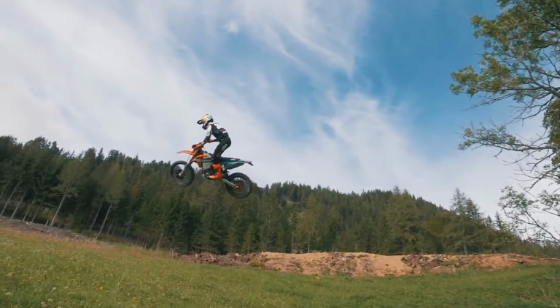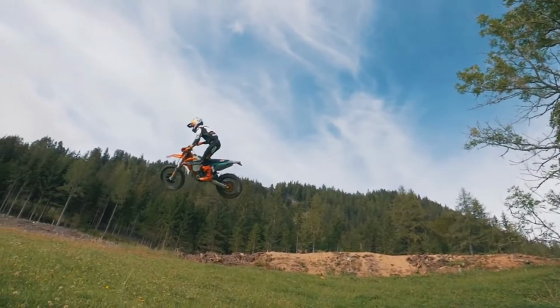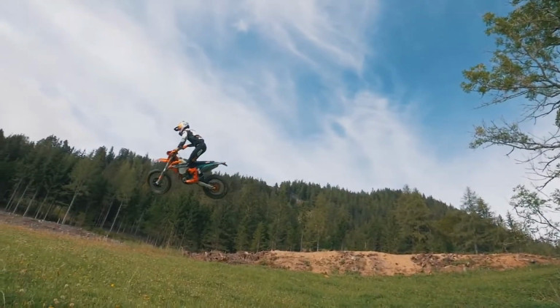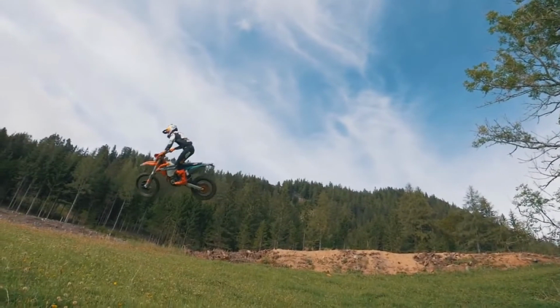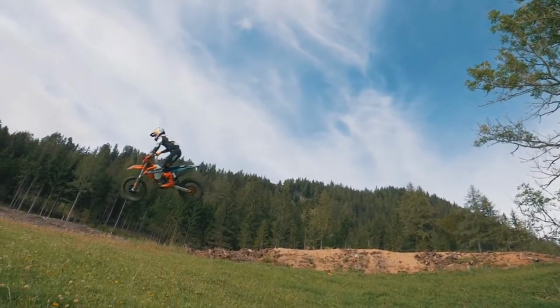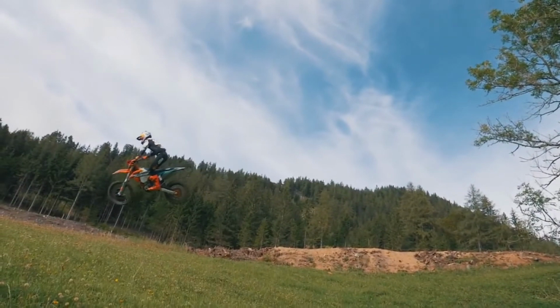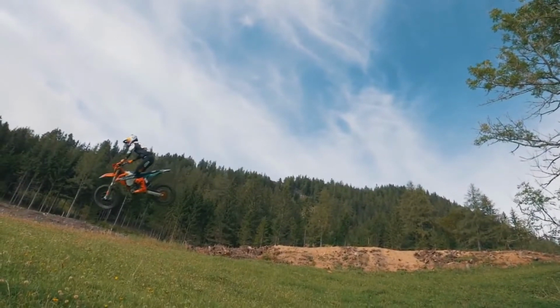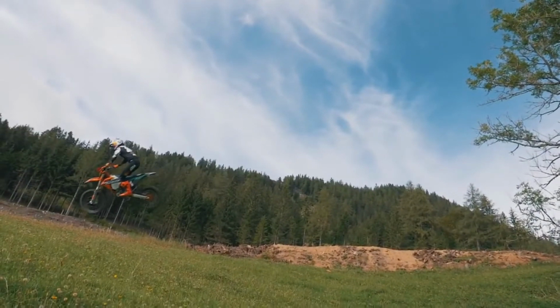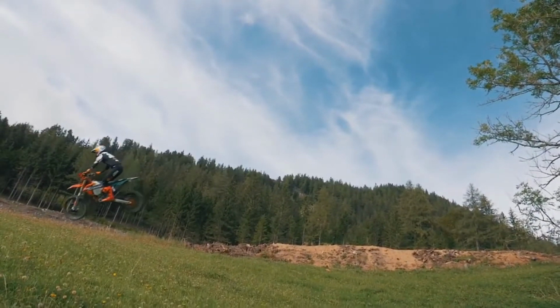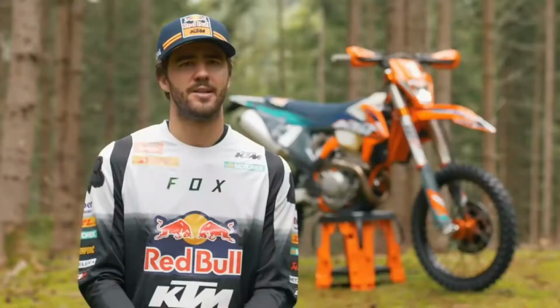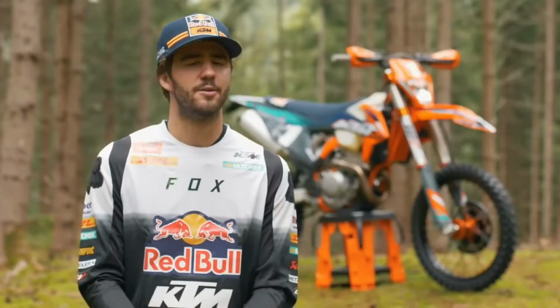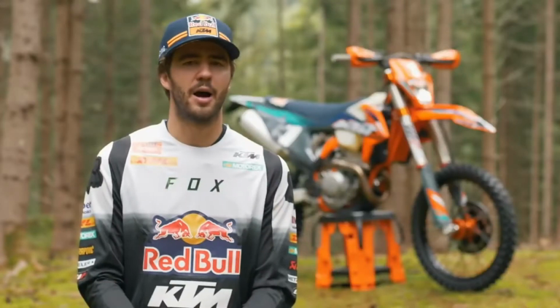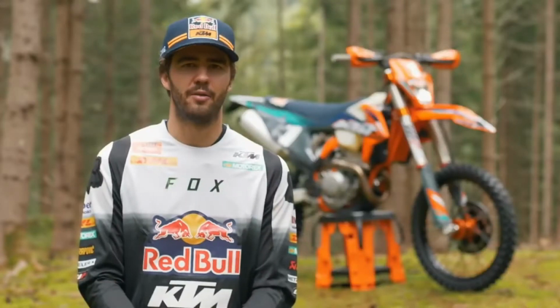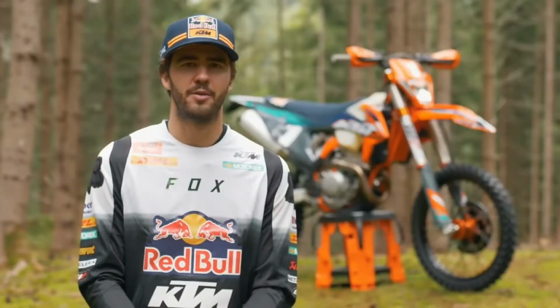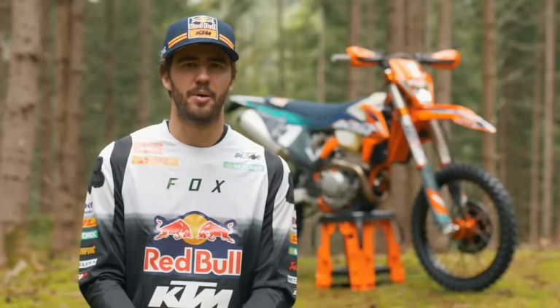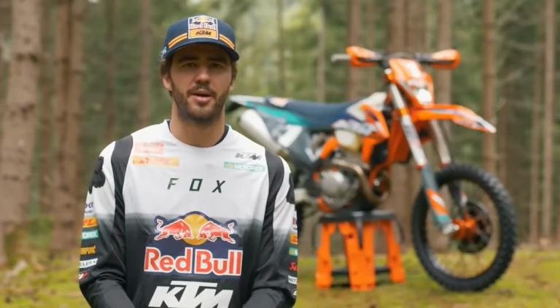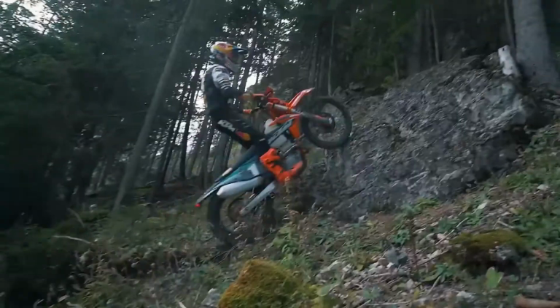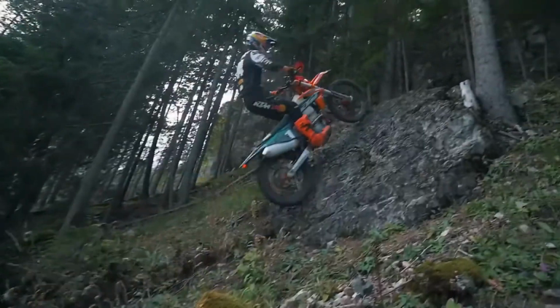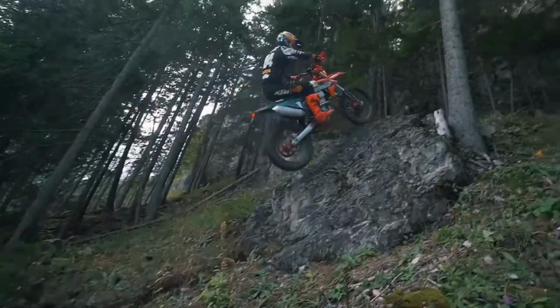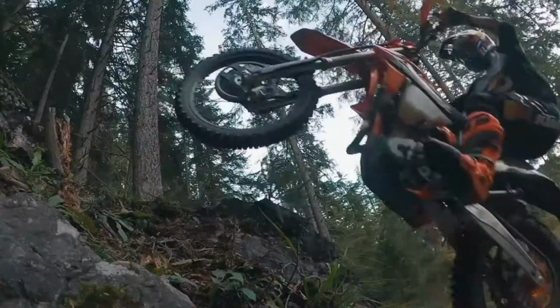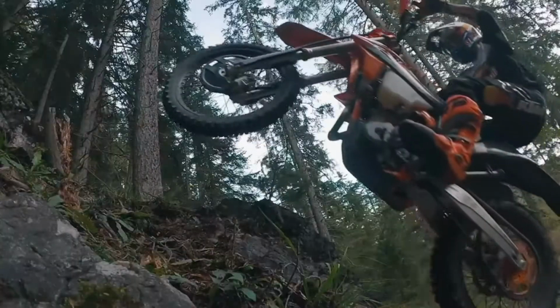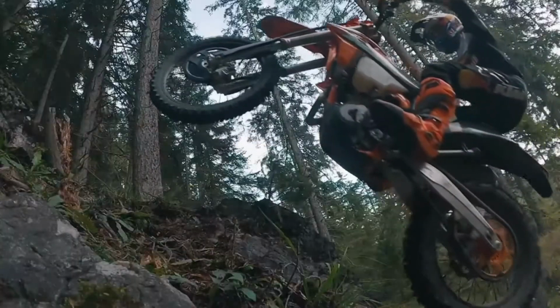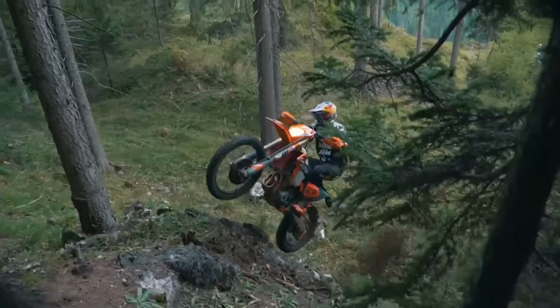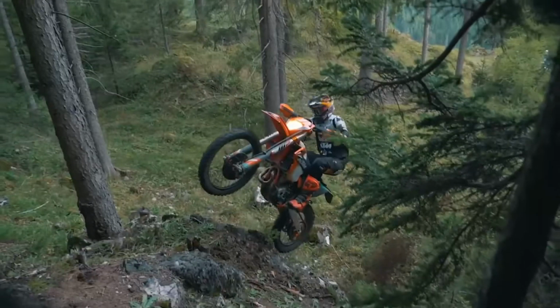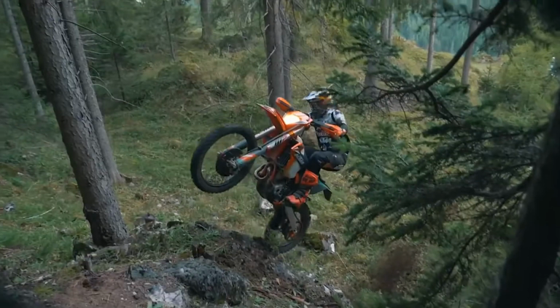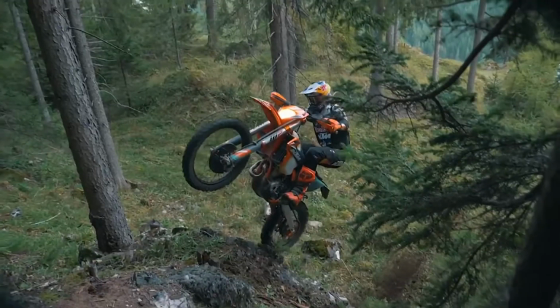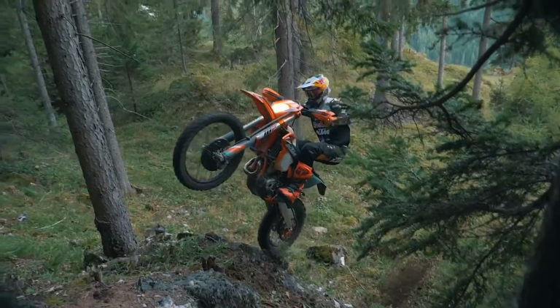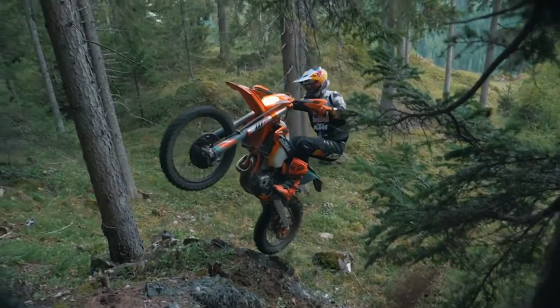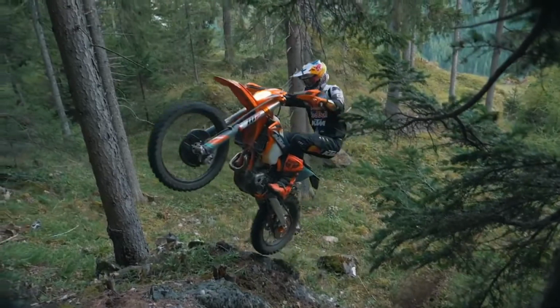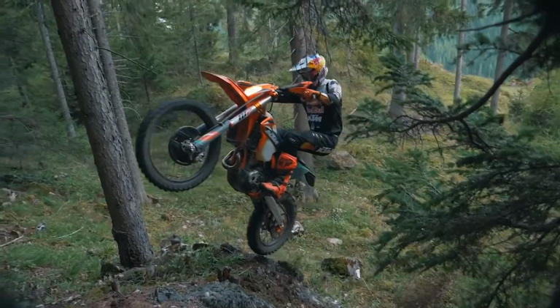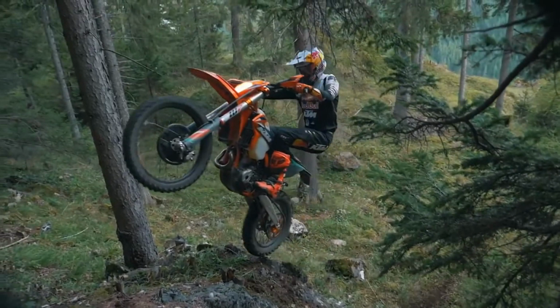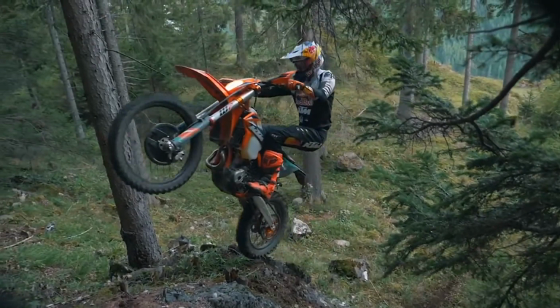I think it's really cool that they took our feedback into a production bike and I really love riding this machine.